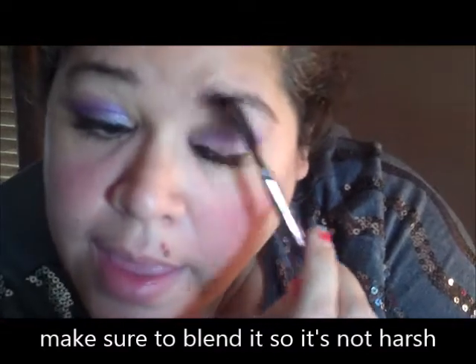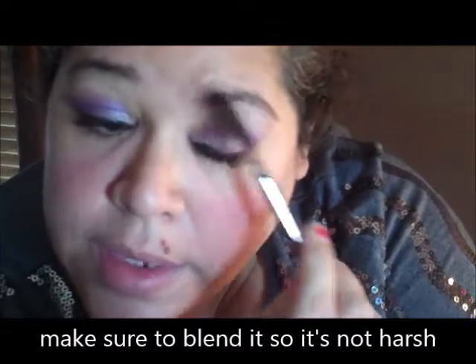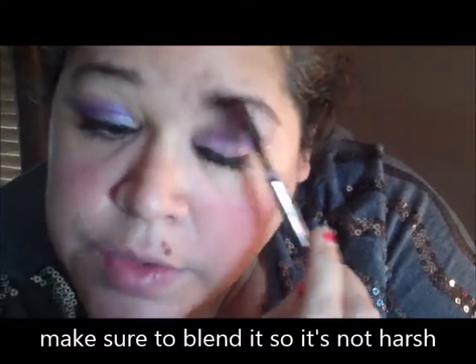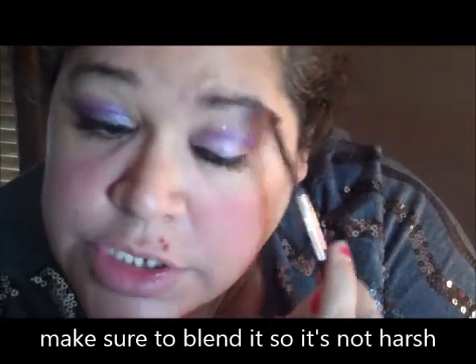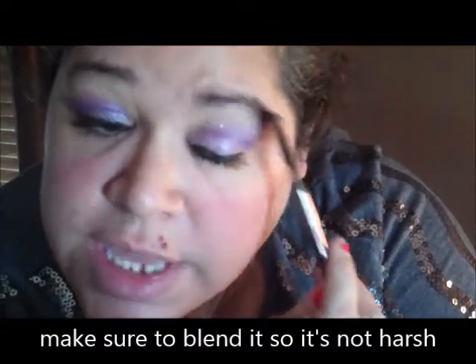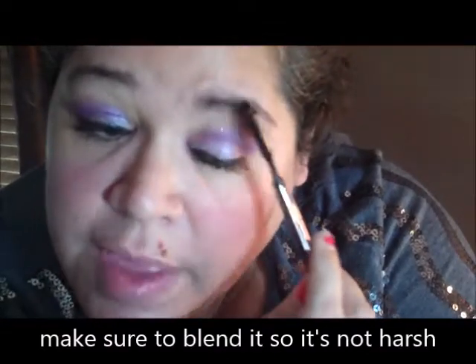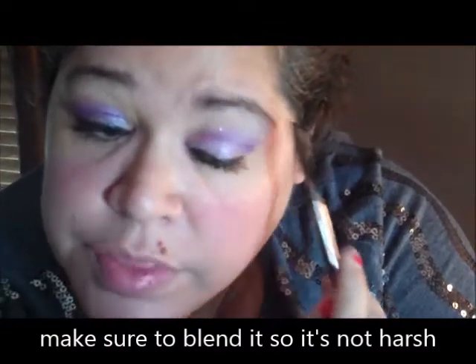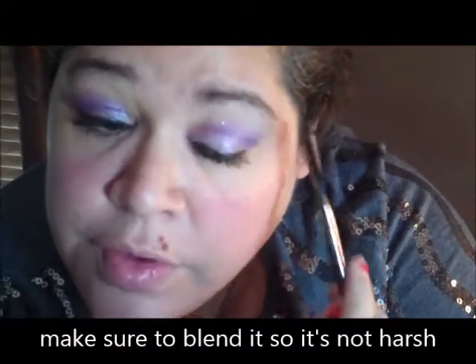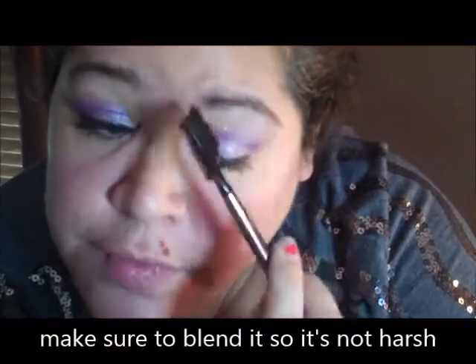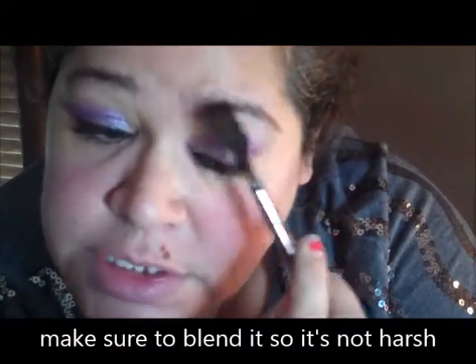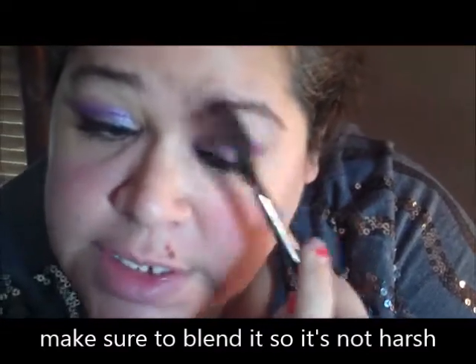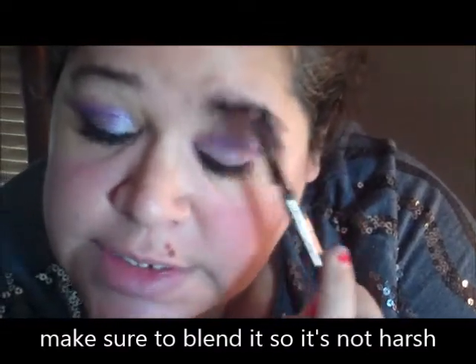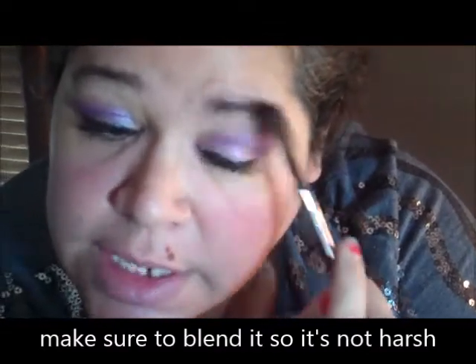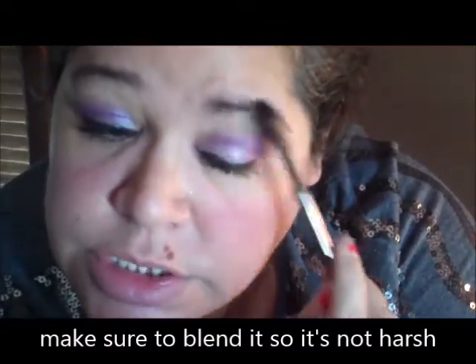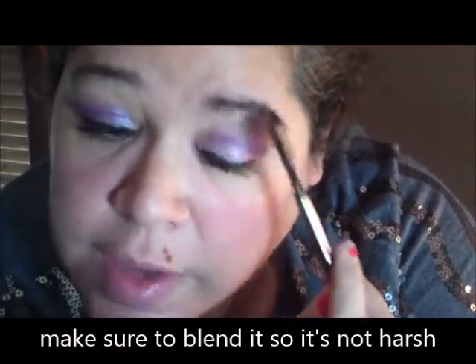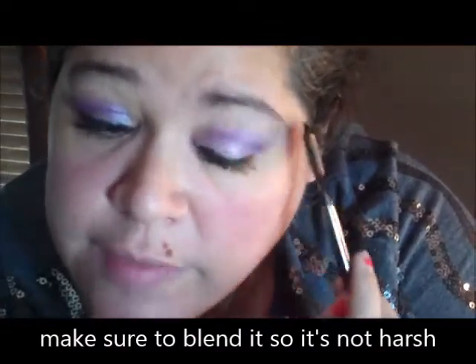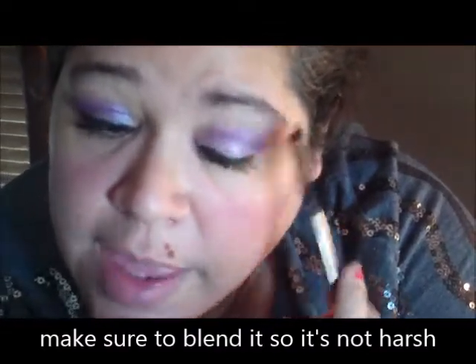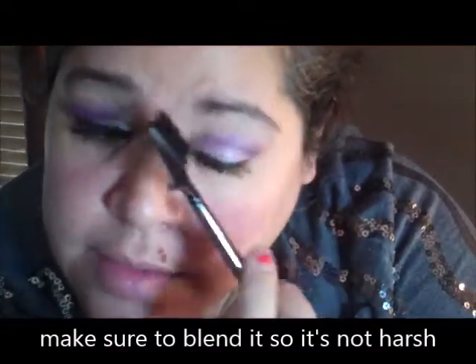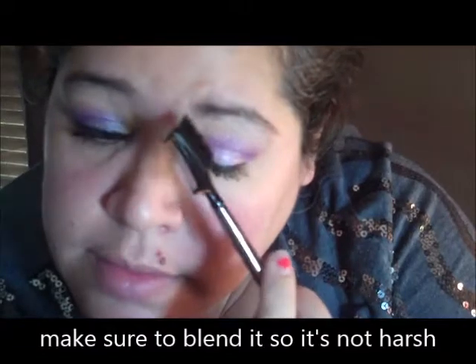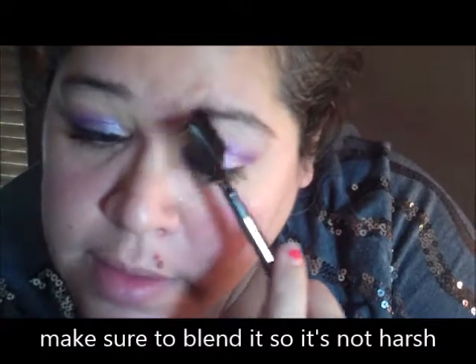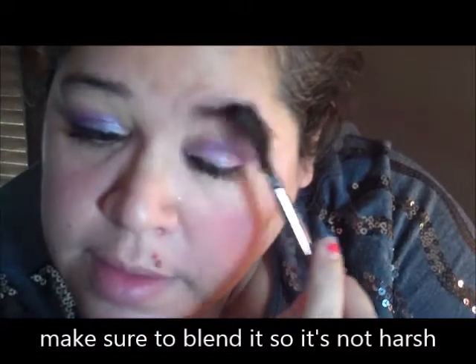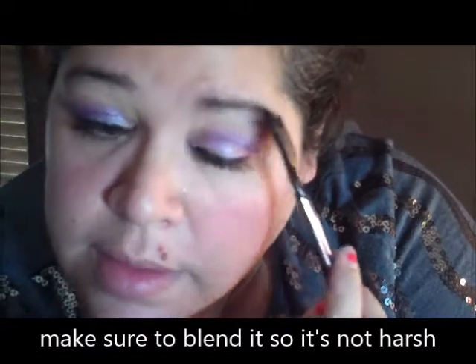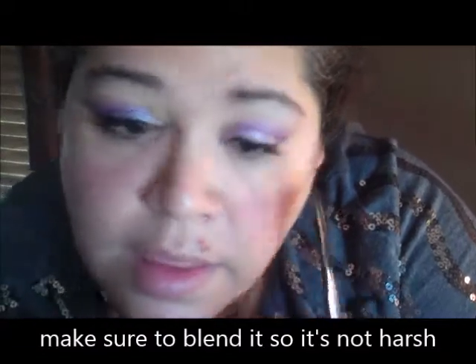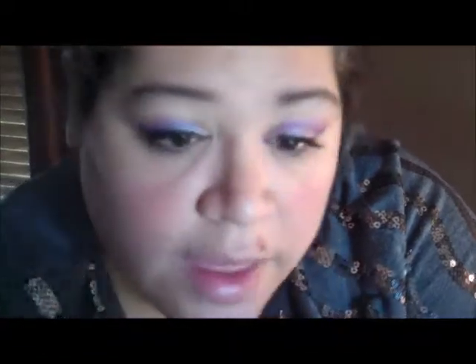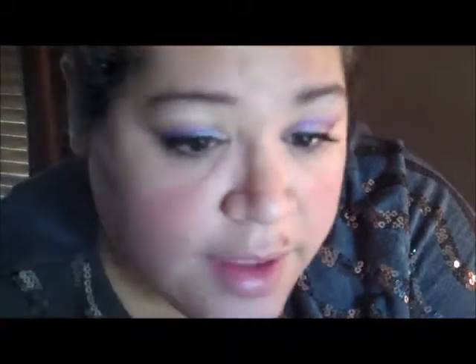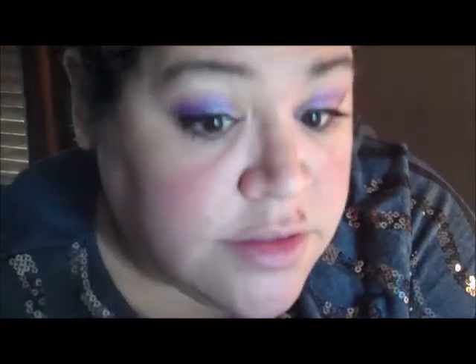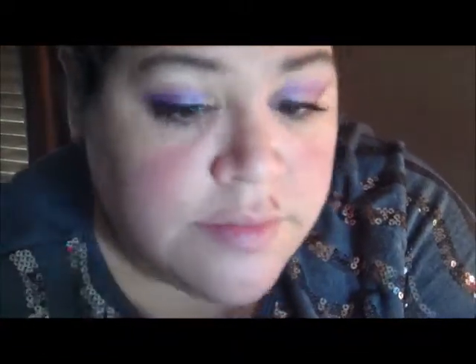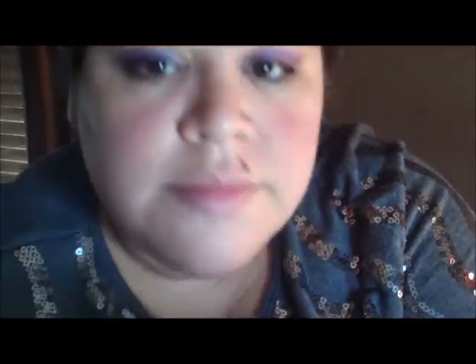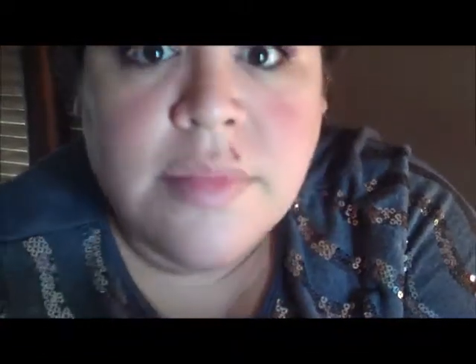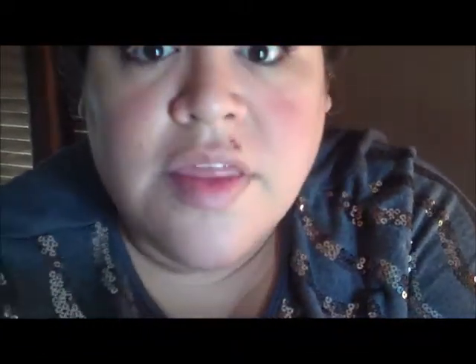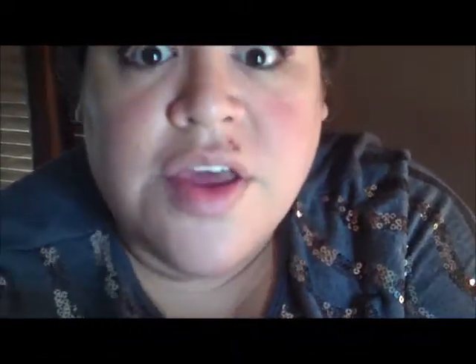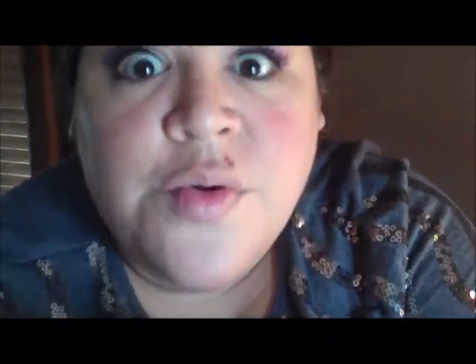Younique just came out with their own version of this comb brush — I just don't have it yet — and there you go.